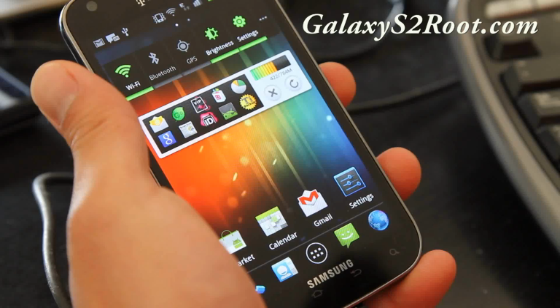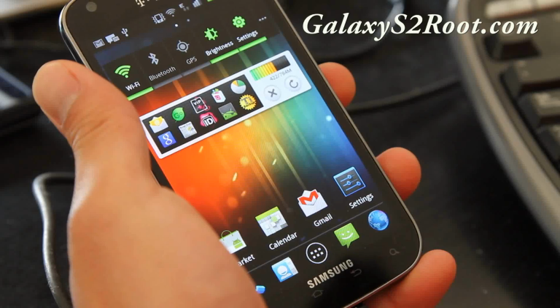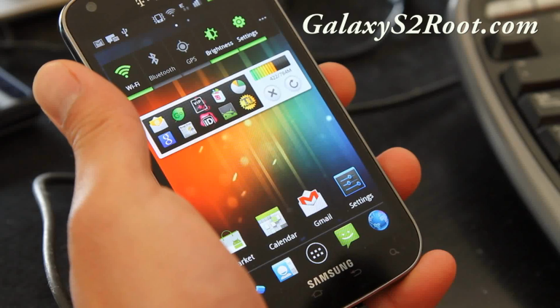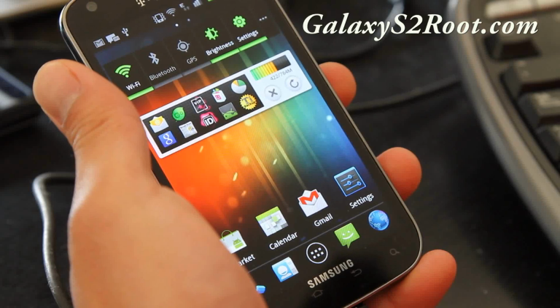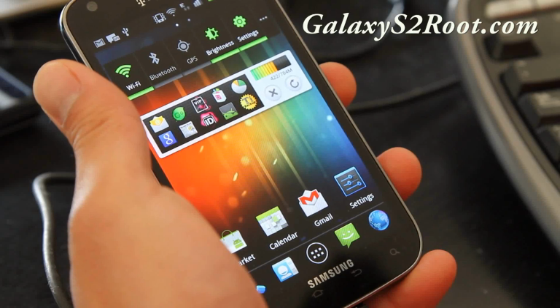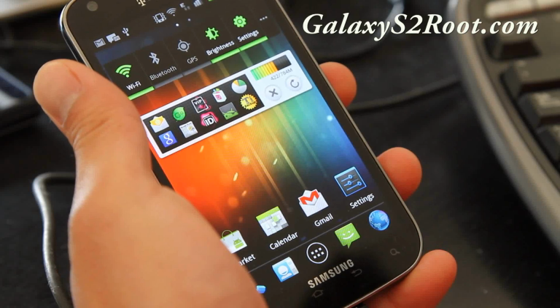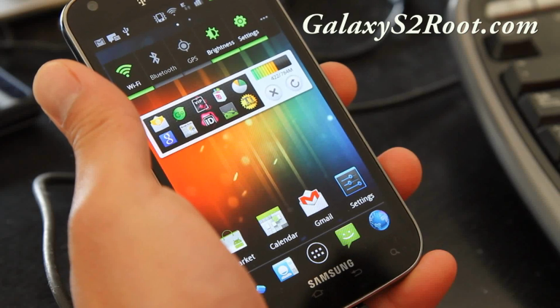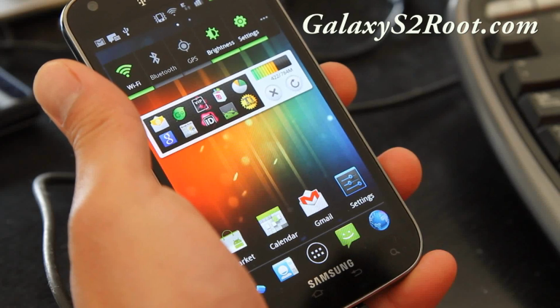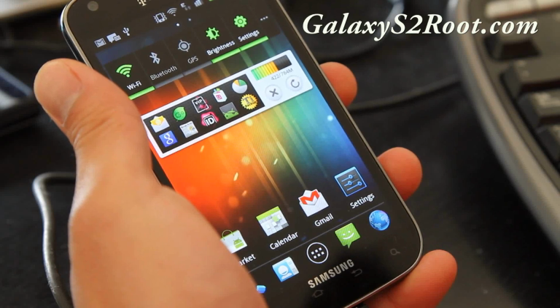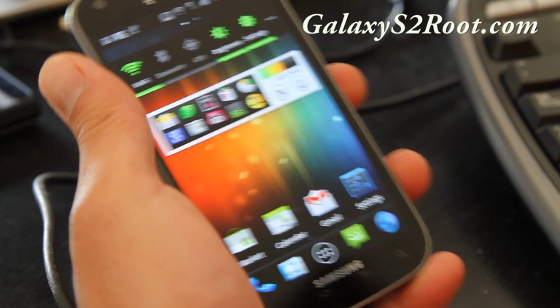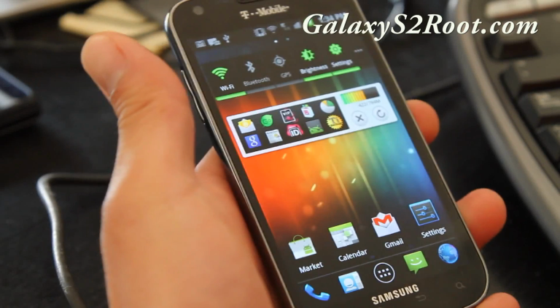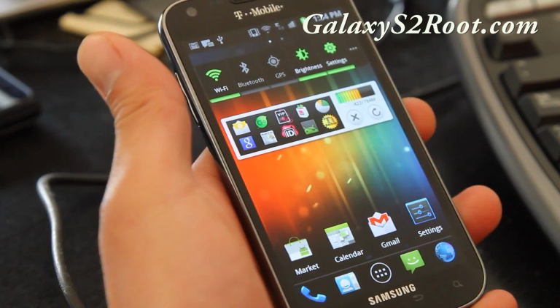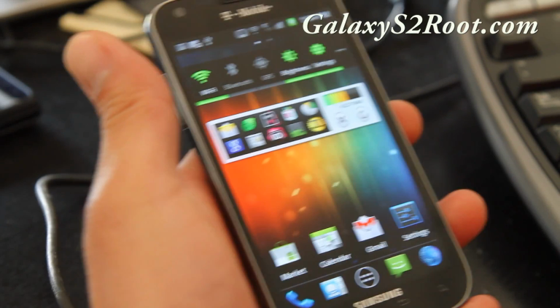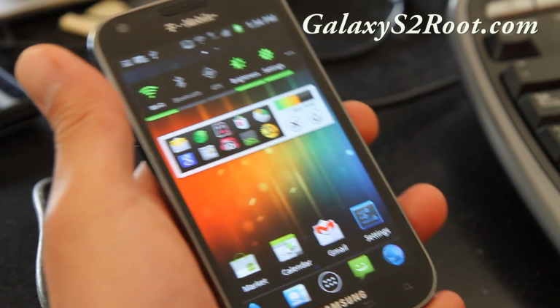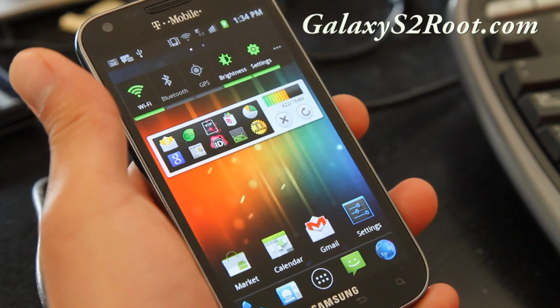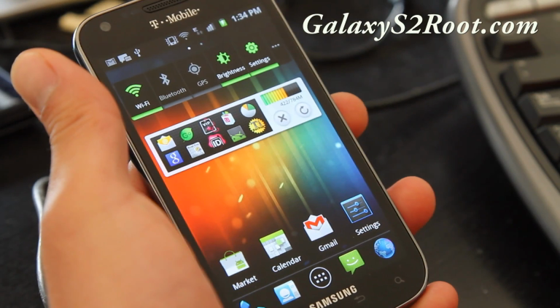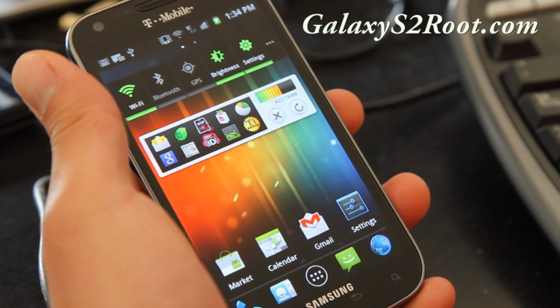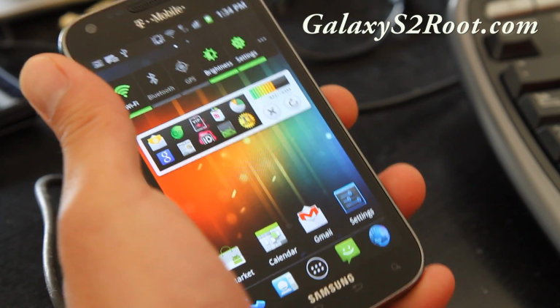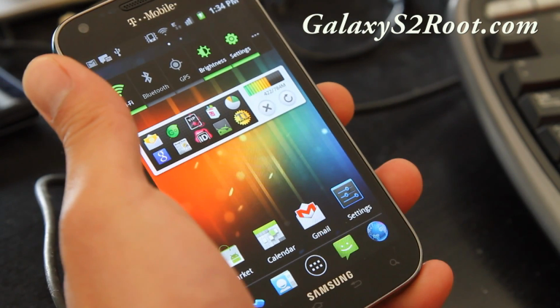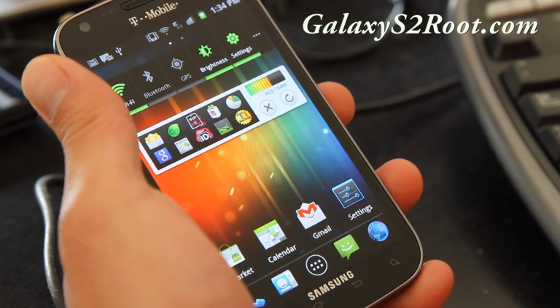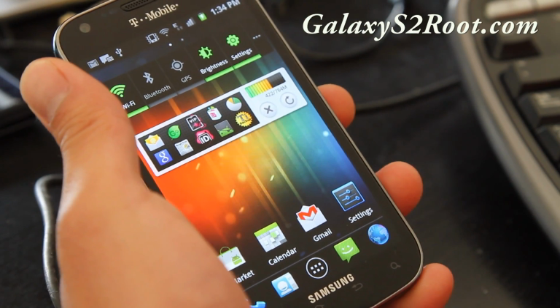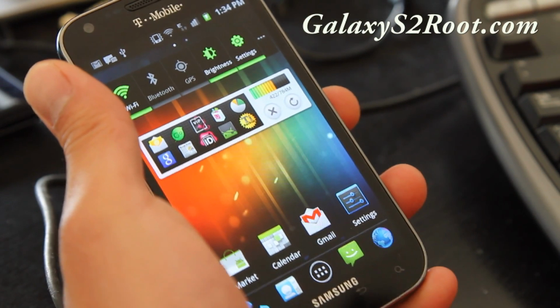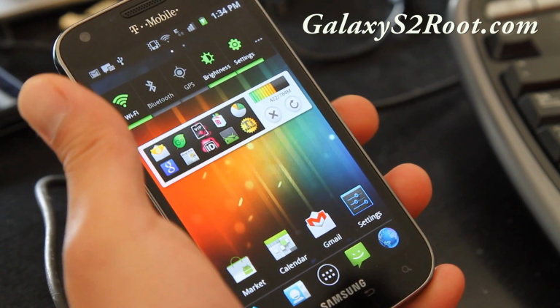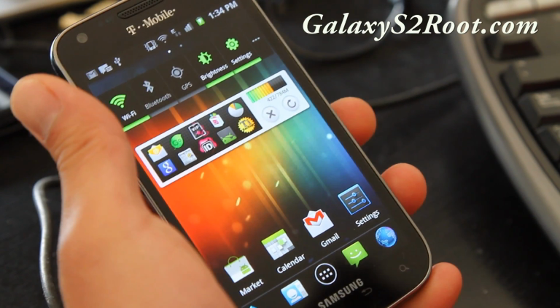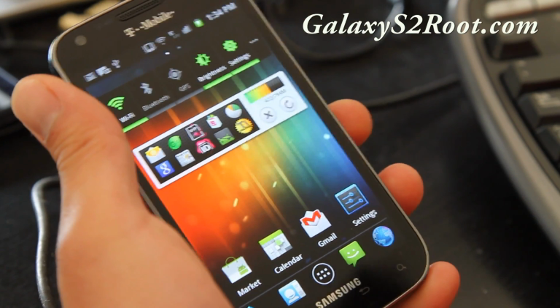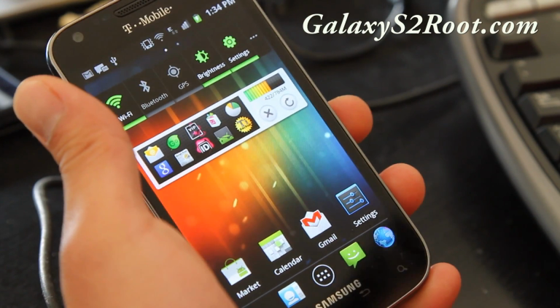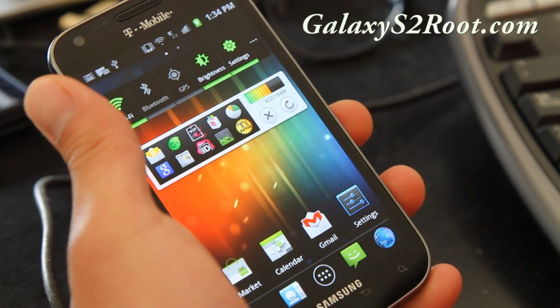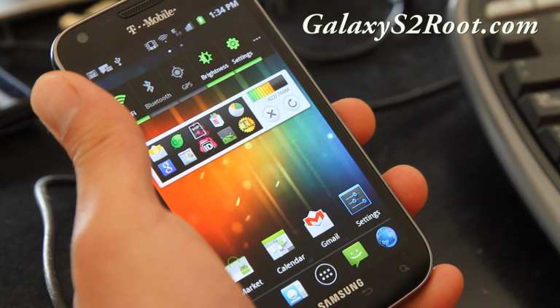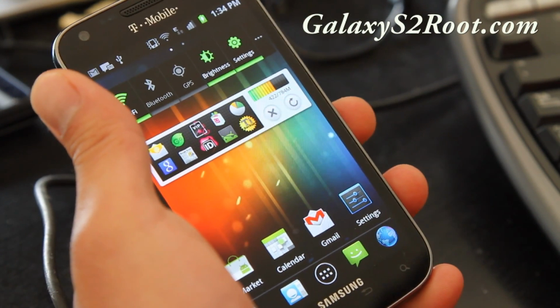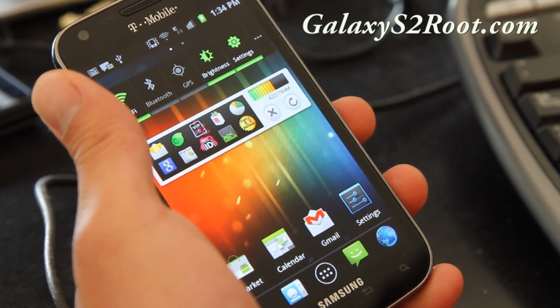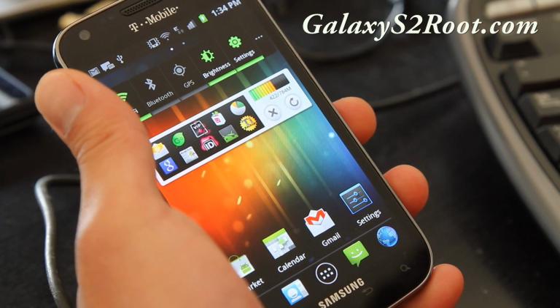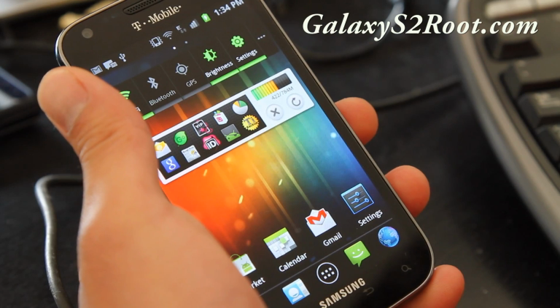Hi all folks, this is Max from GalaxyS2root.com. Today I'm going to show you how to install a new ROM.